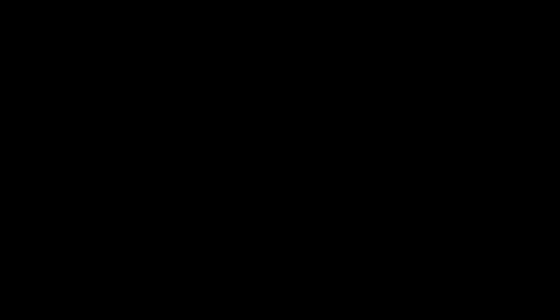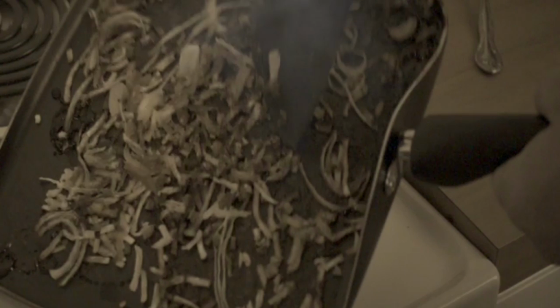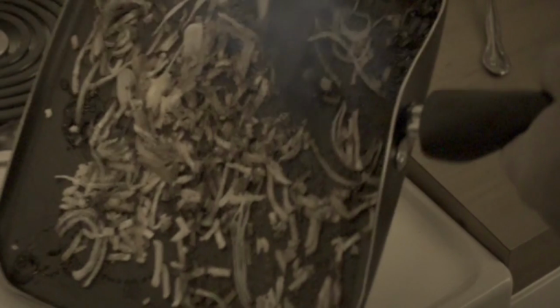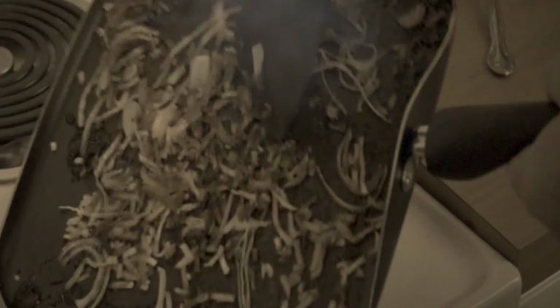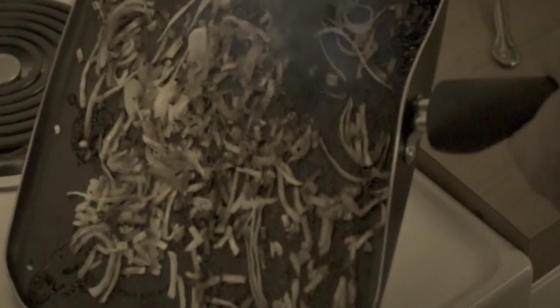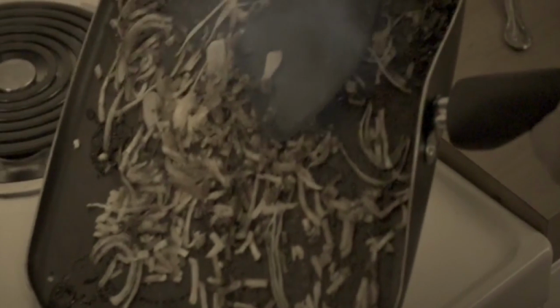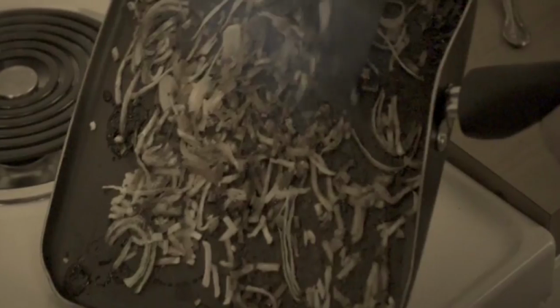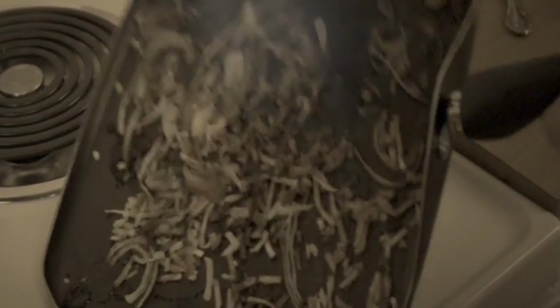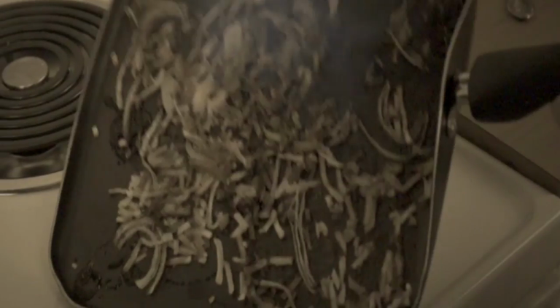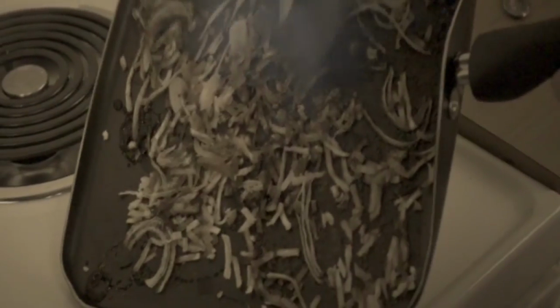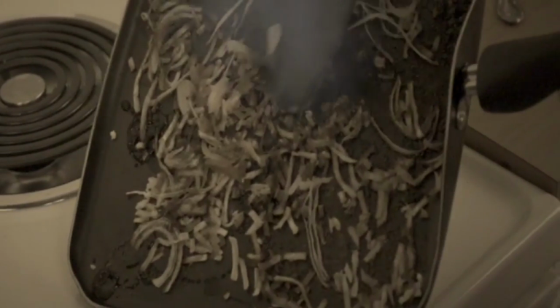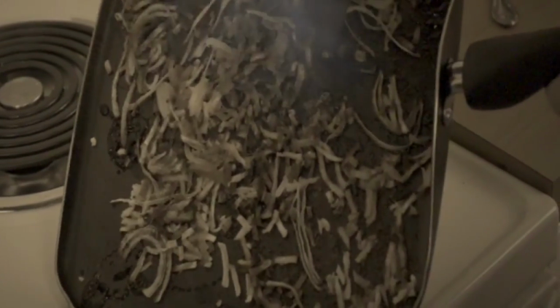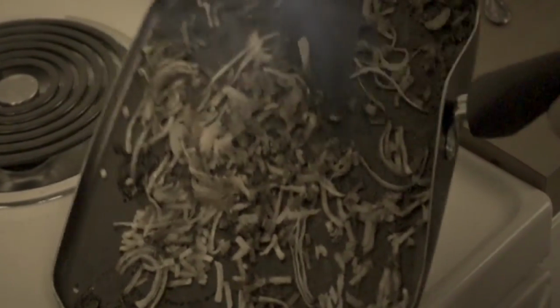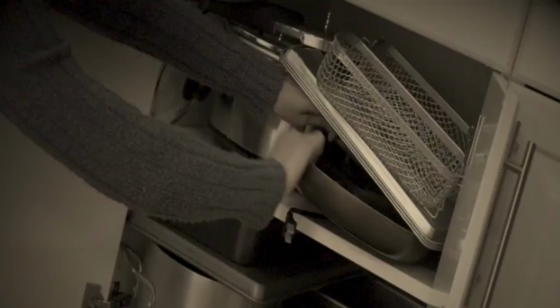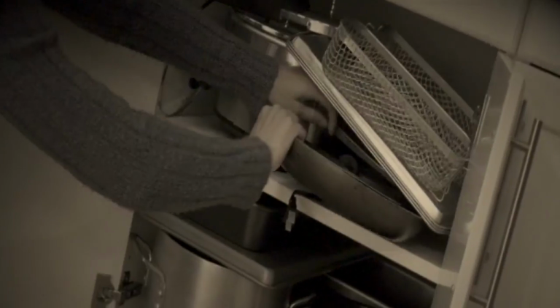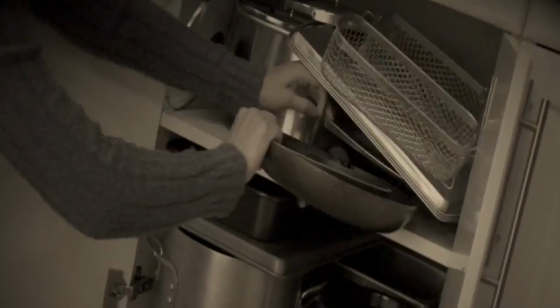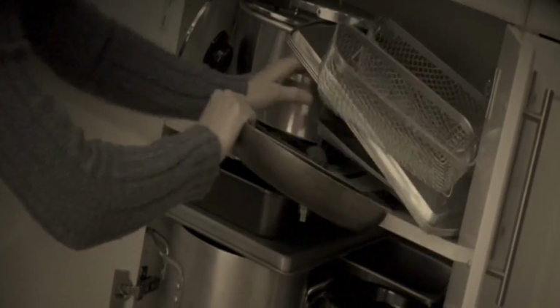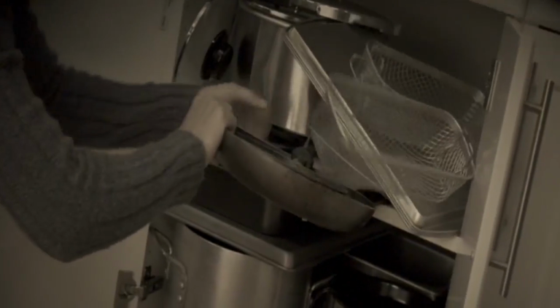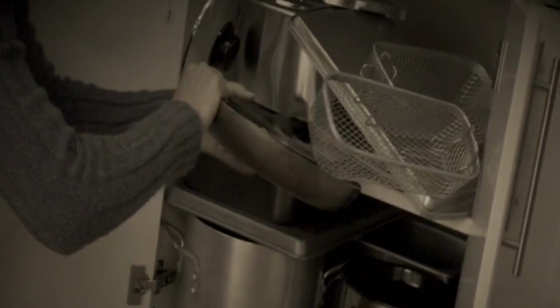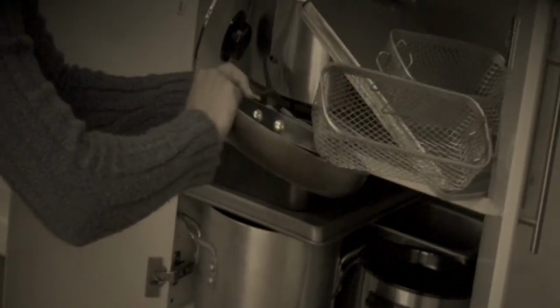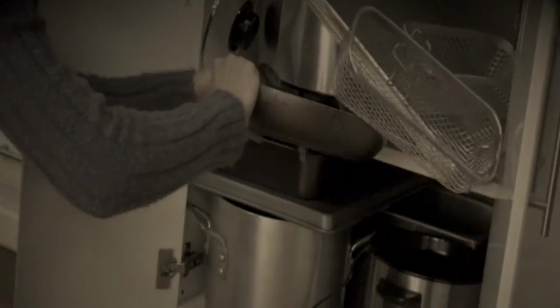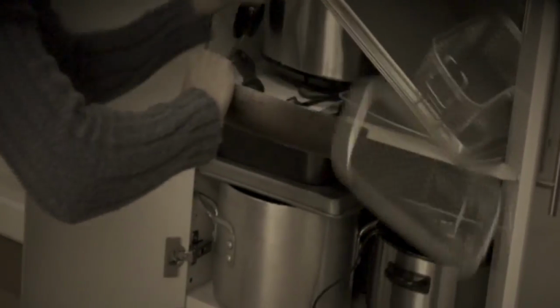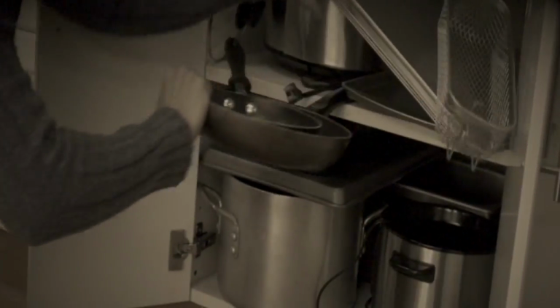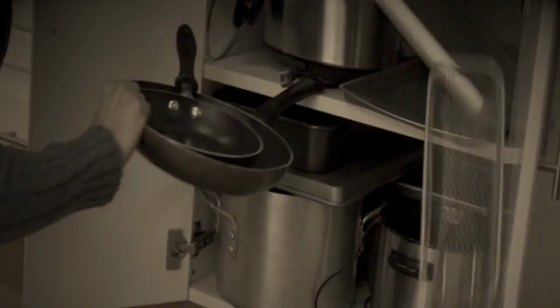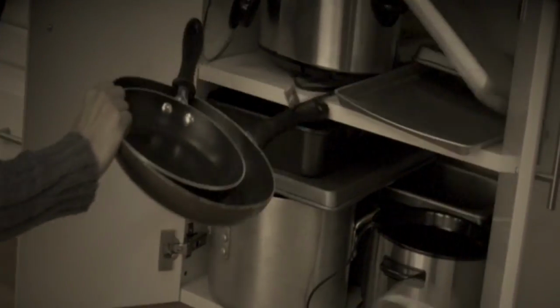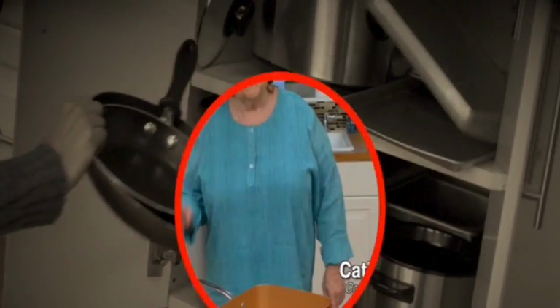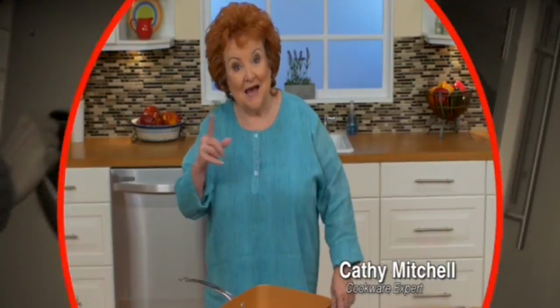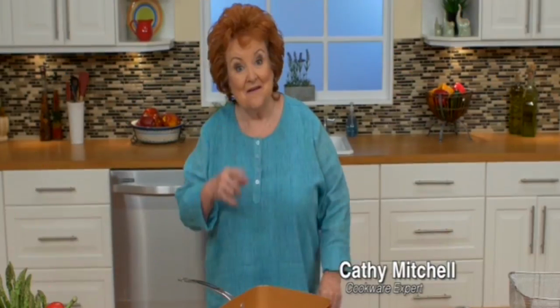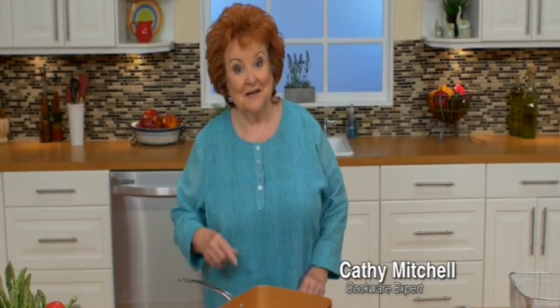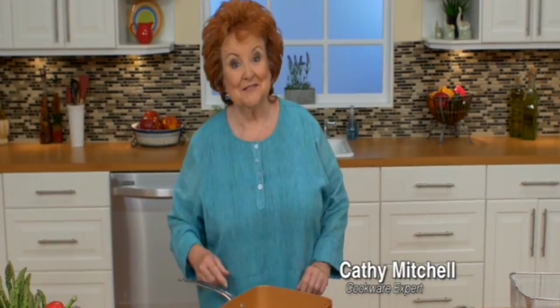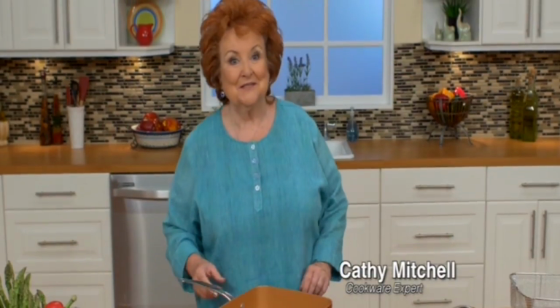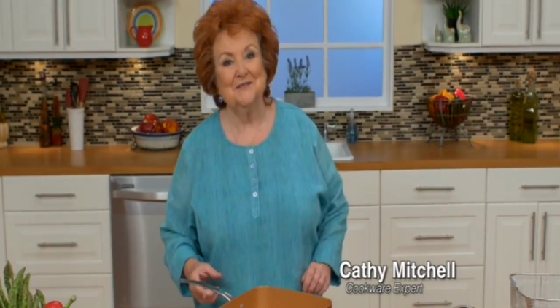Tired of food sticking to your pan? Fed up with clutter in your cabinets? Well, I've got the solution.